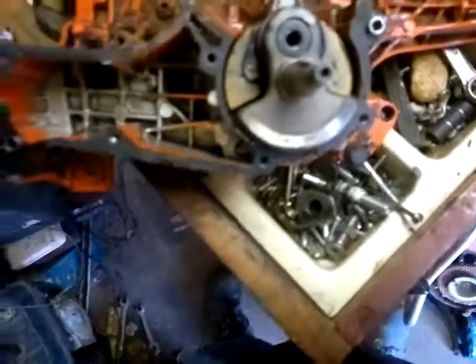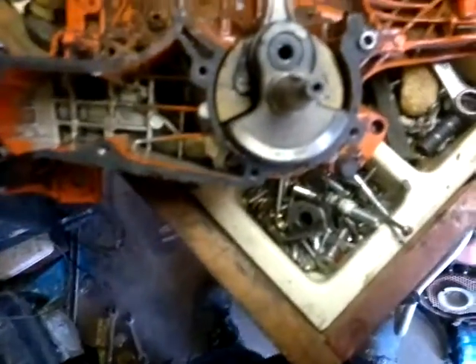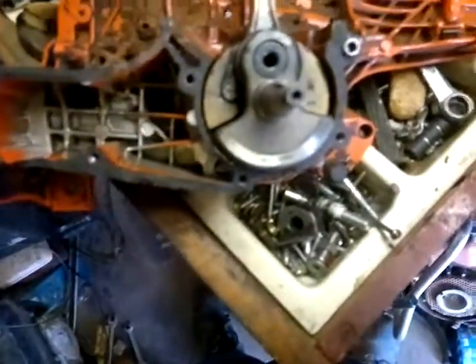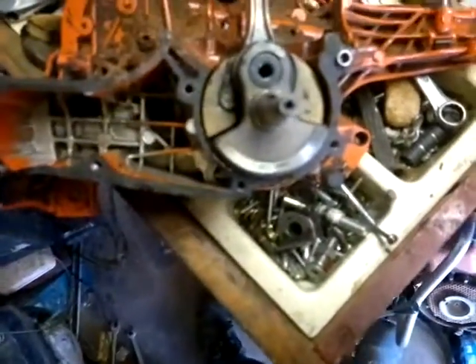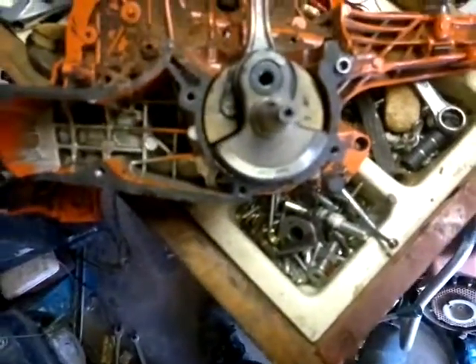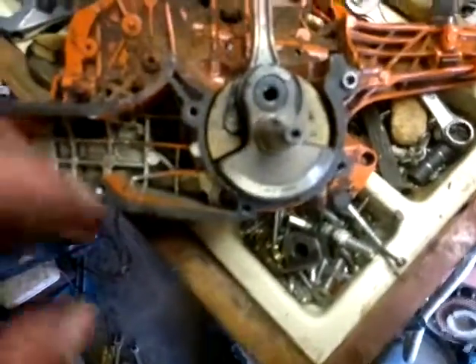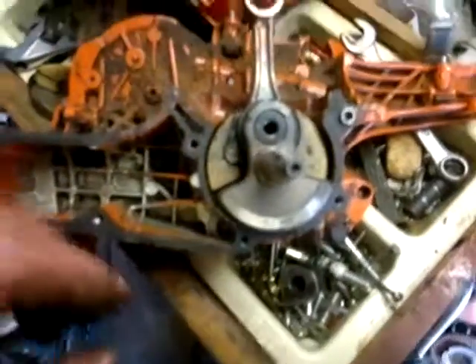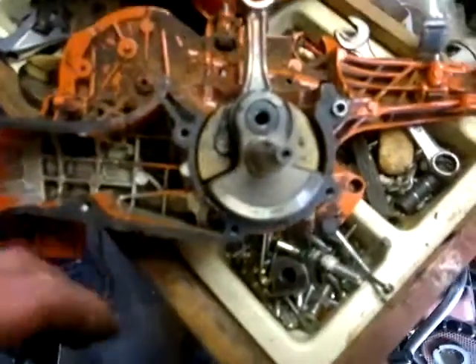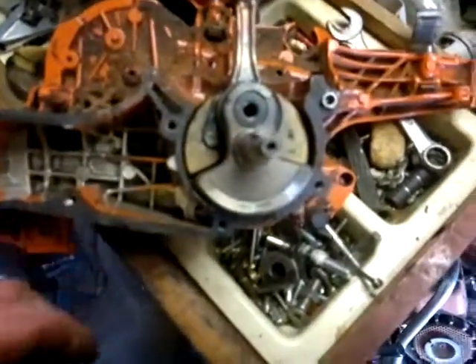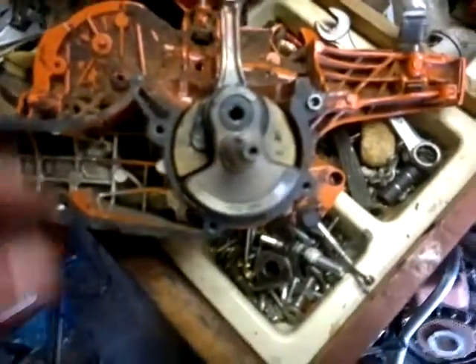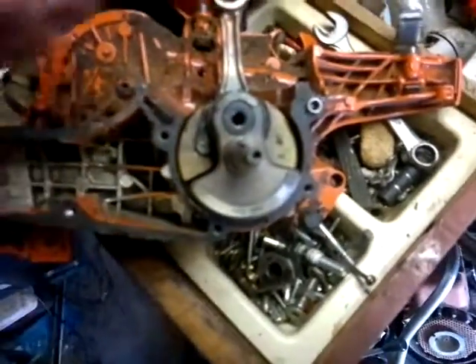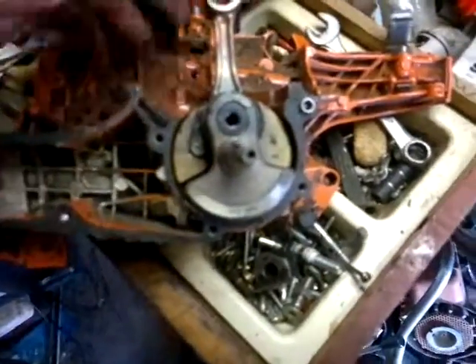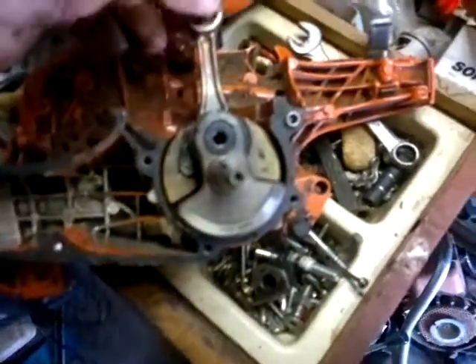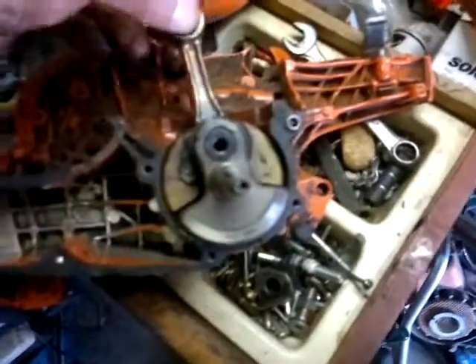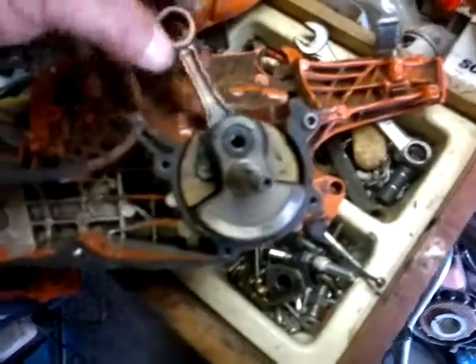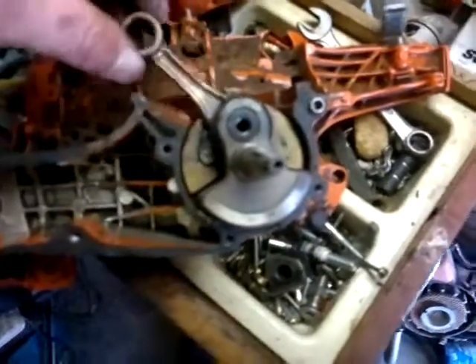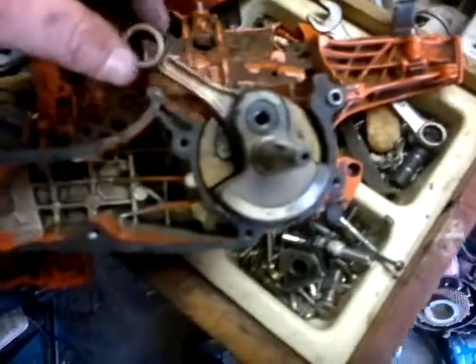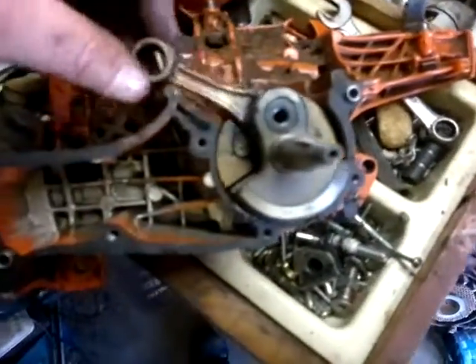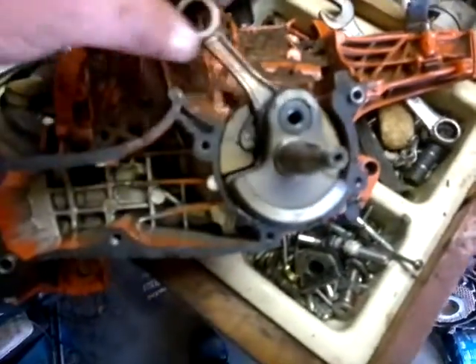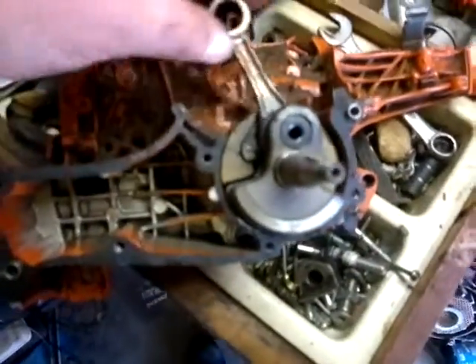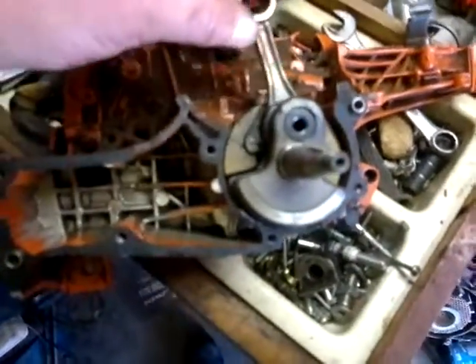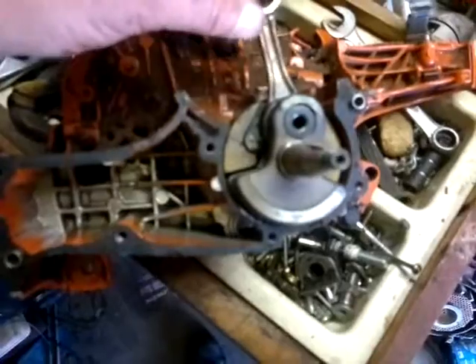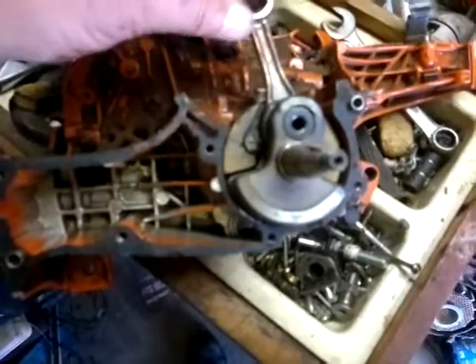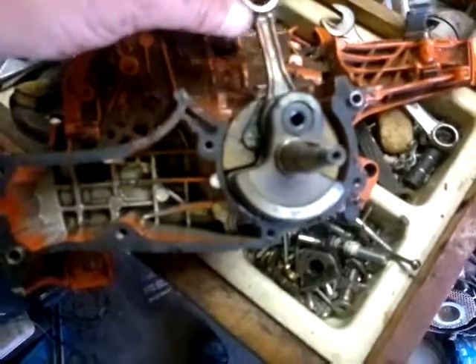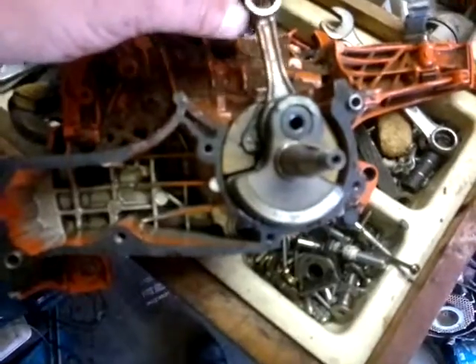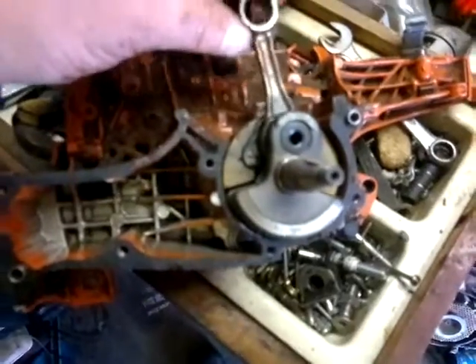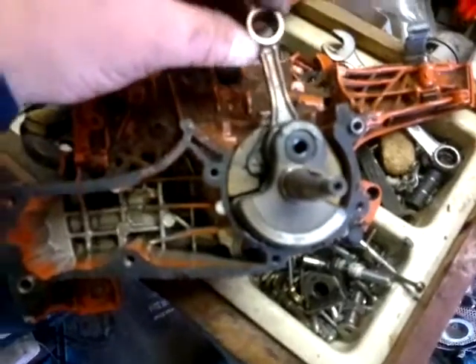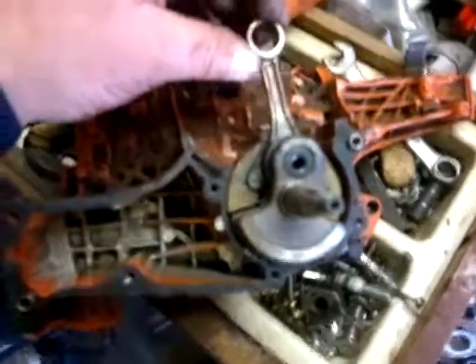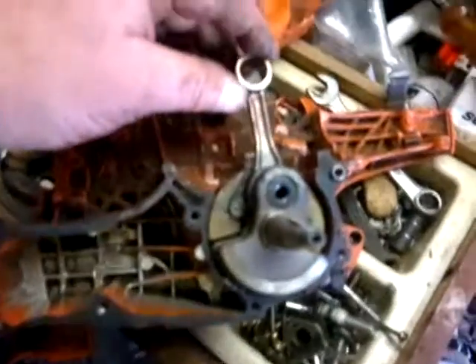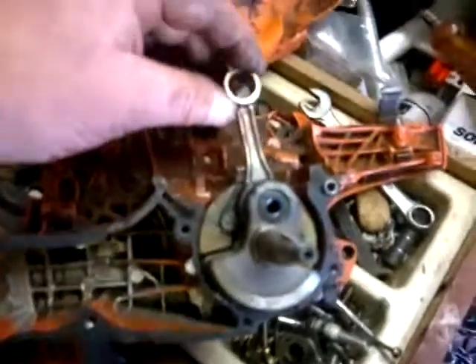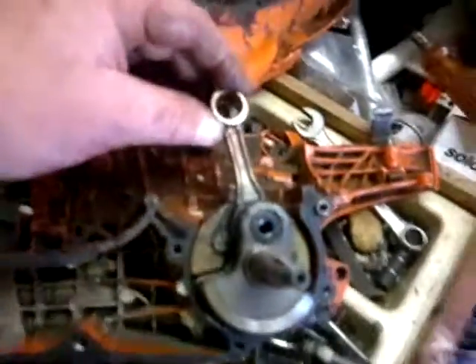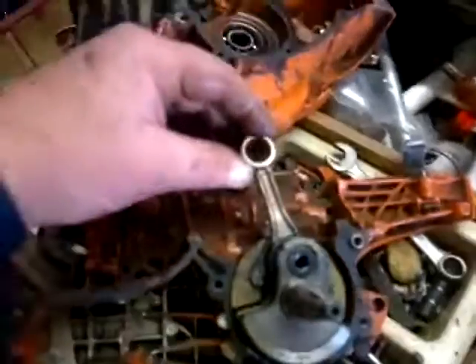I just got a price — a replacement crank is $560 Australian. Not cheap.